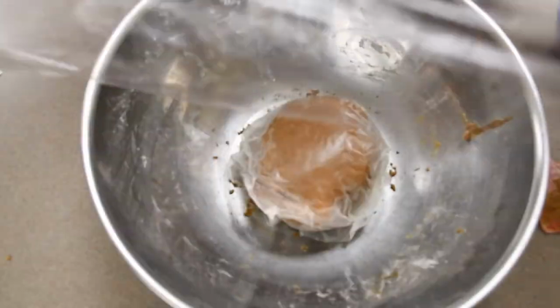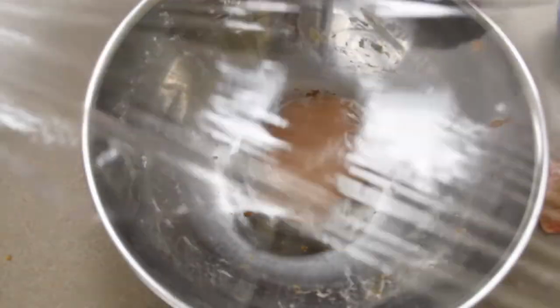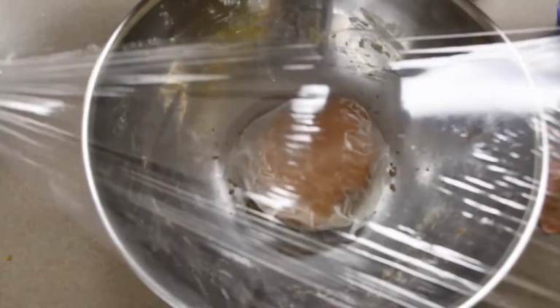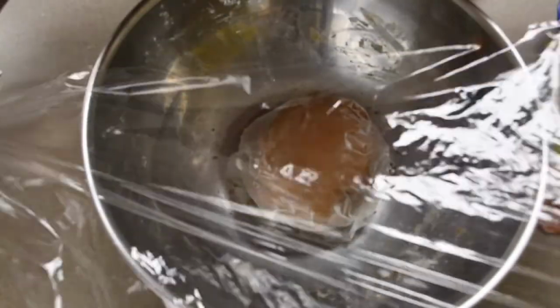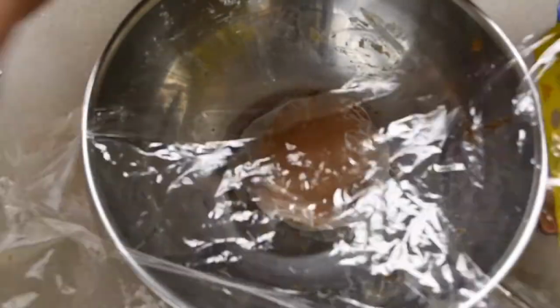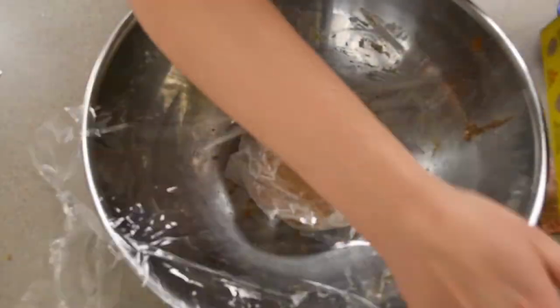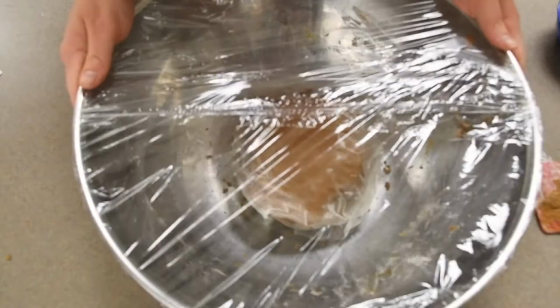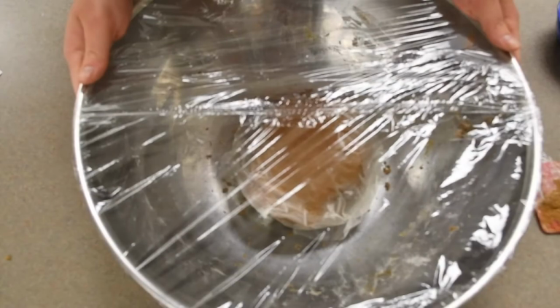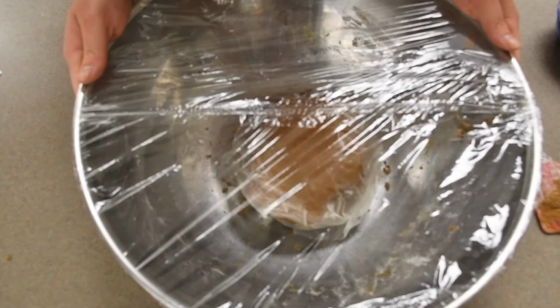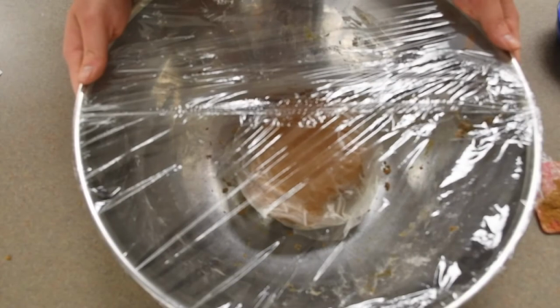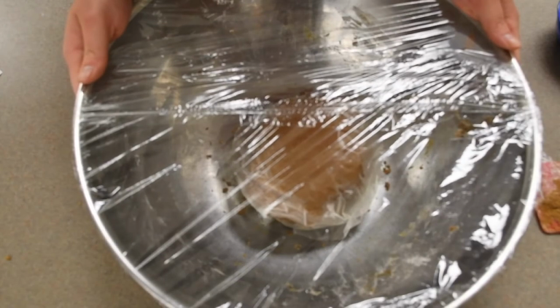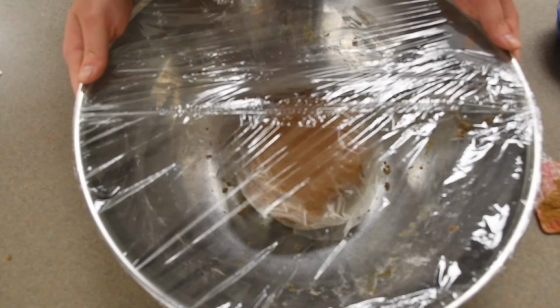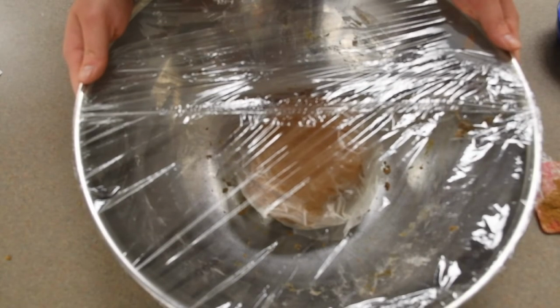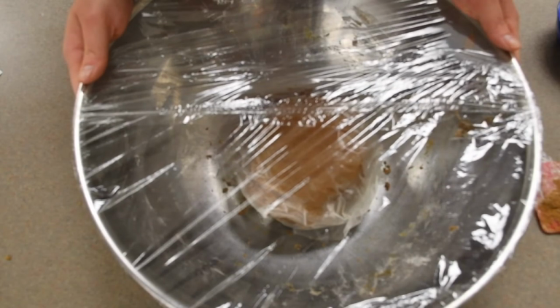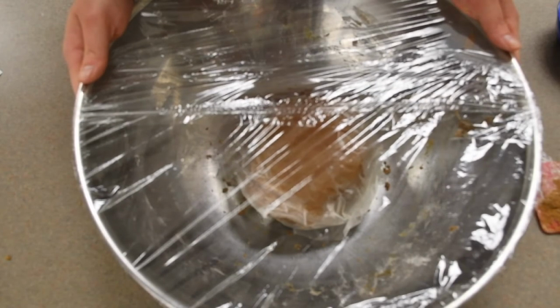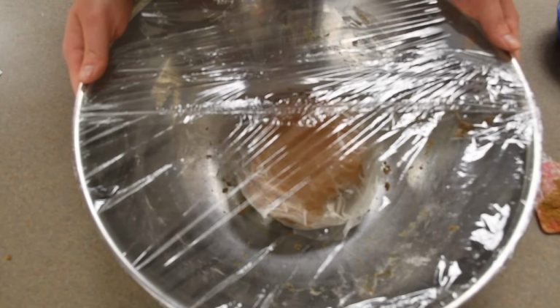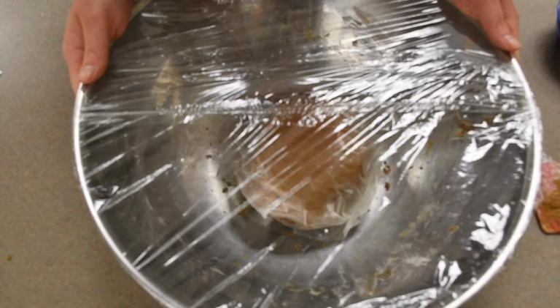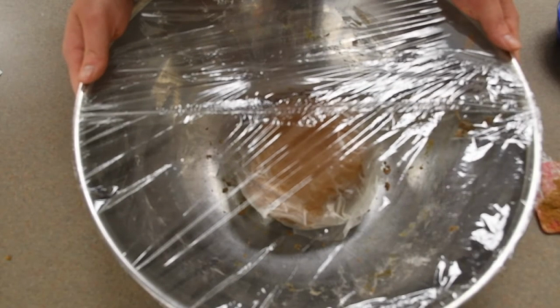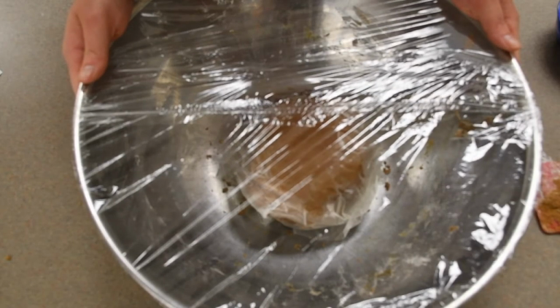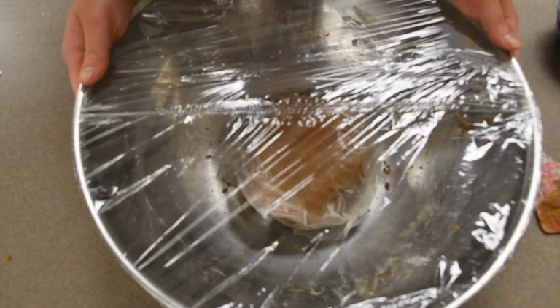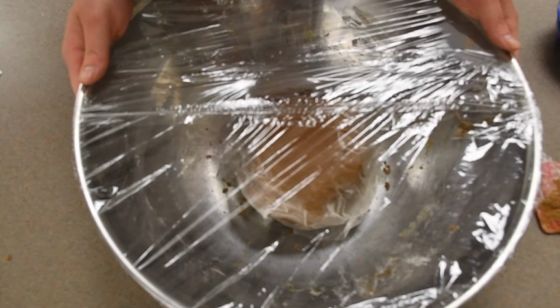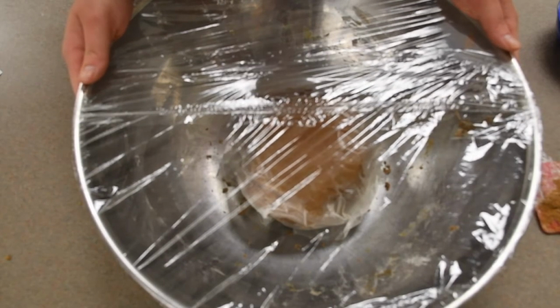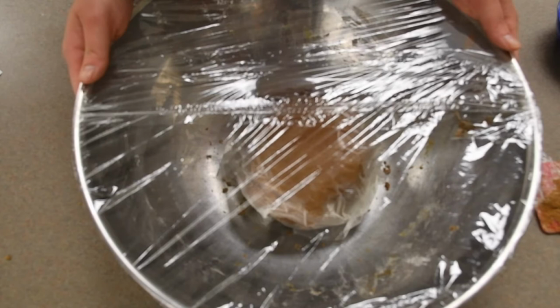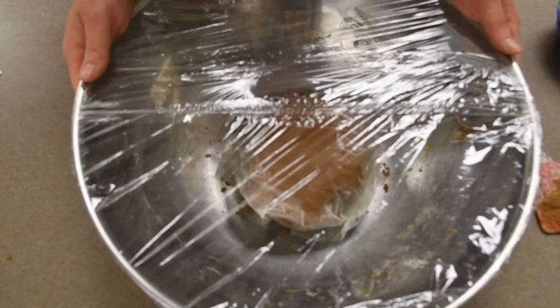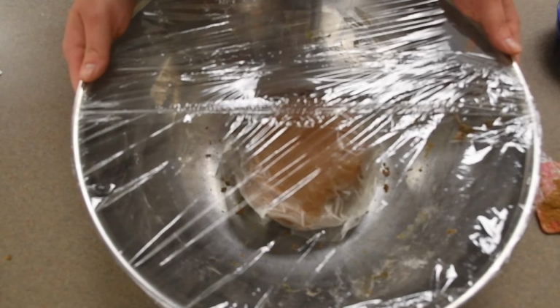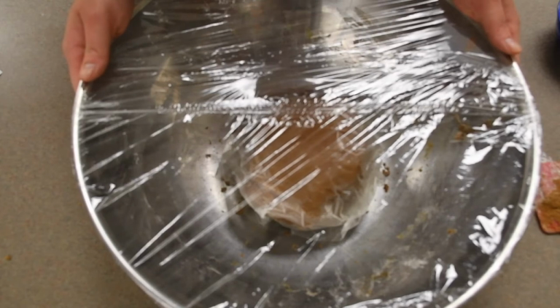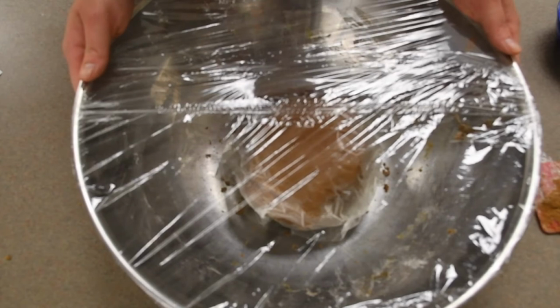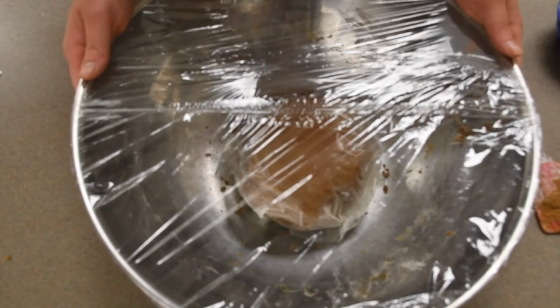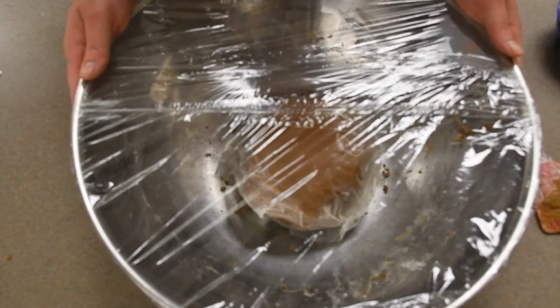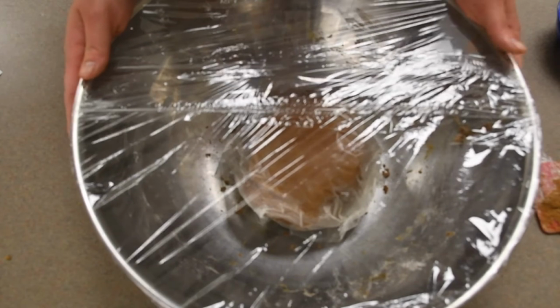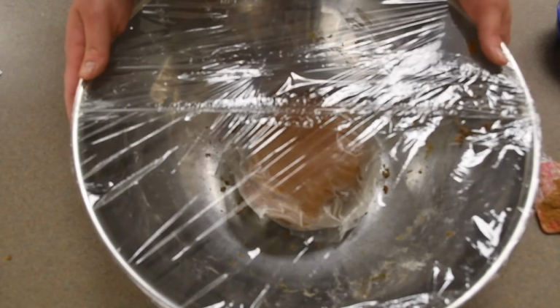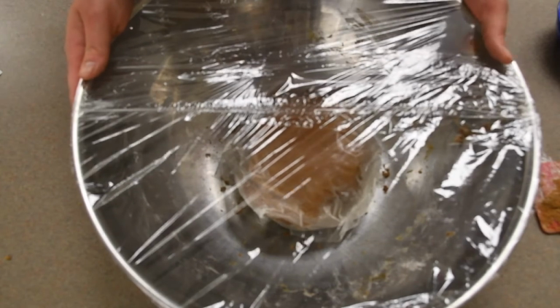Cover with plastic wrap and put in the refrigerator for at least two hours or overnight, making sure that it's well wrapped in wax paper.